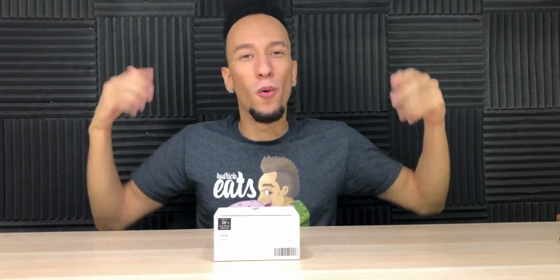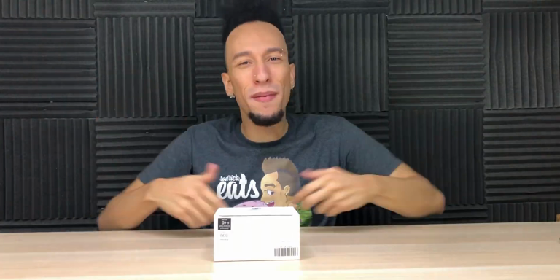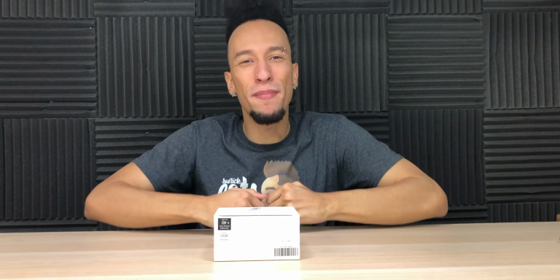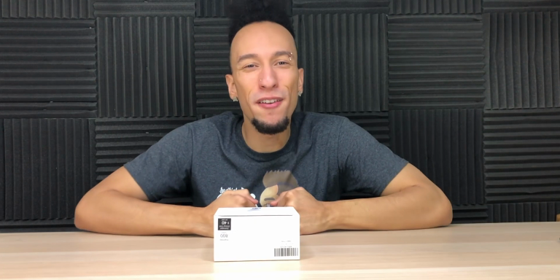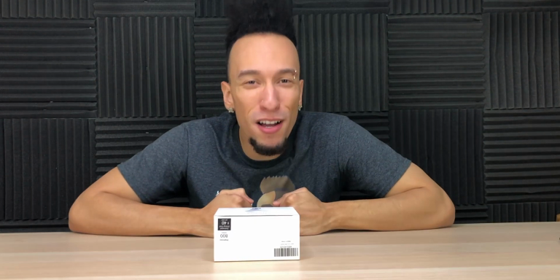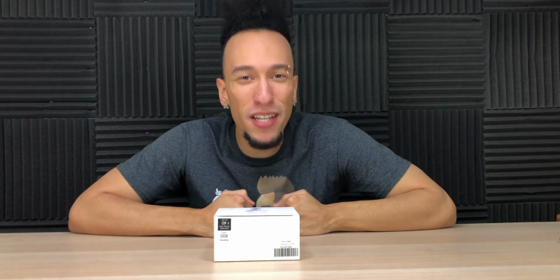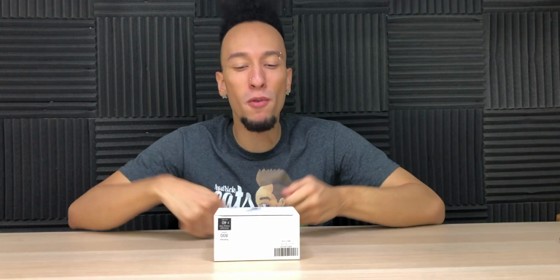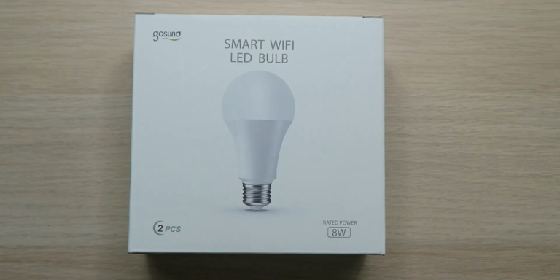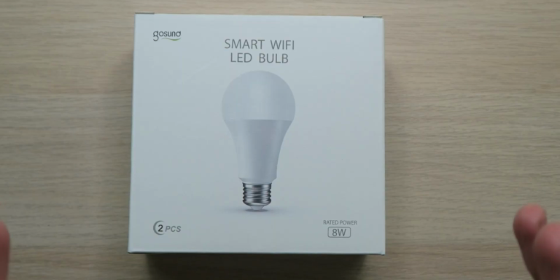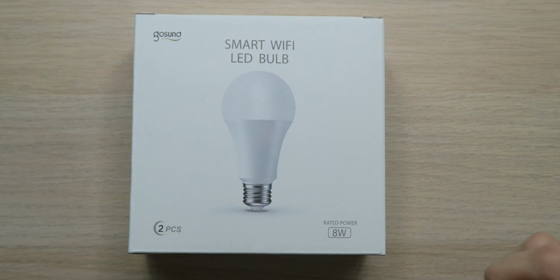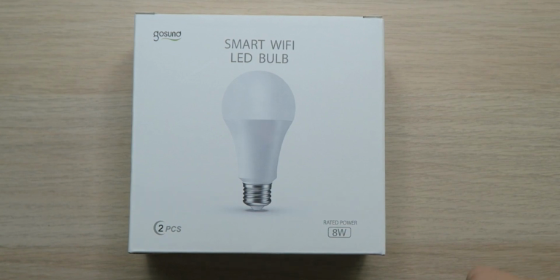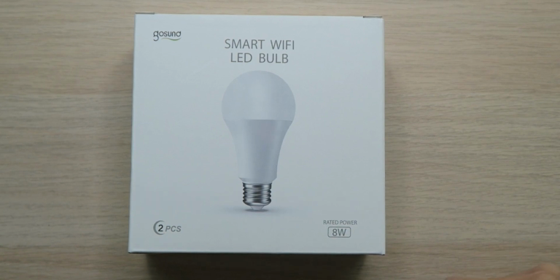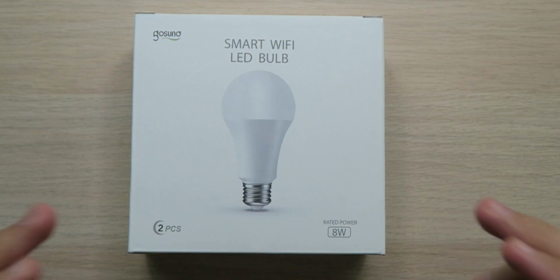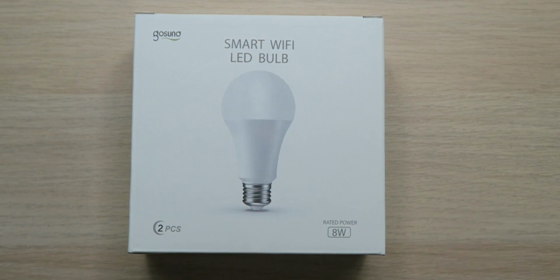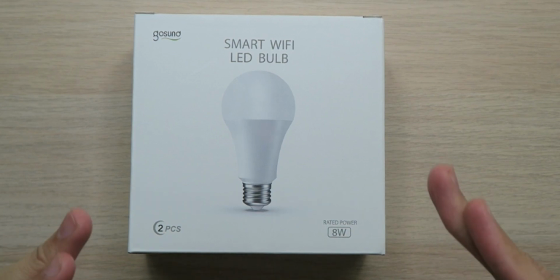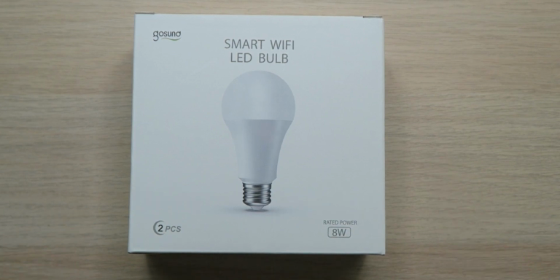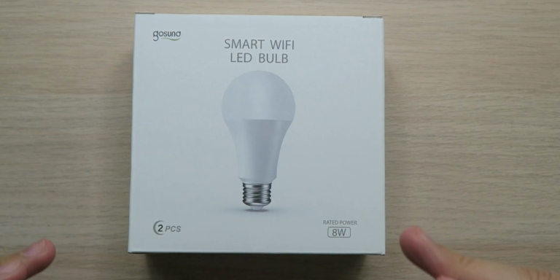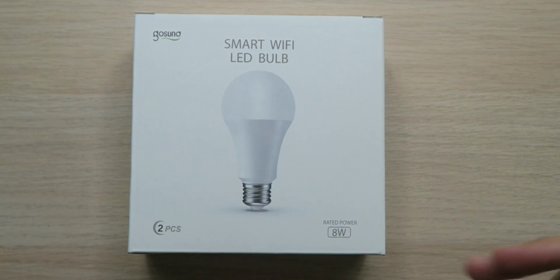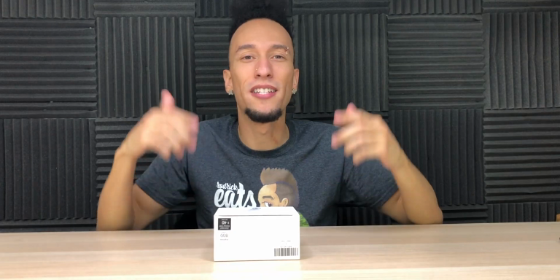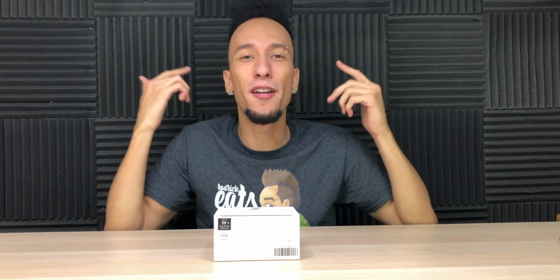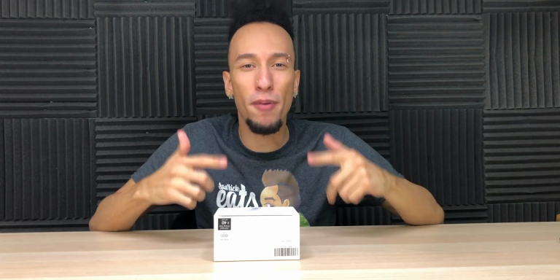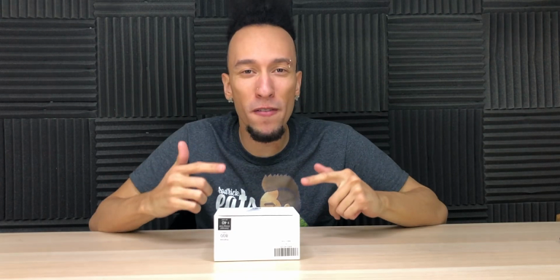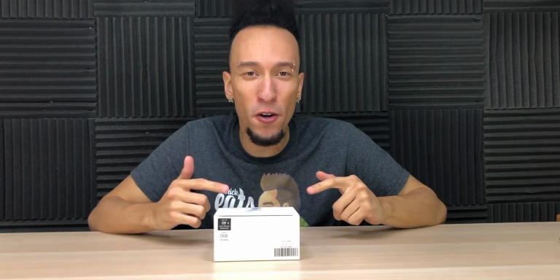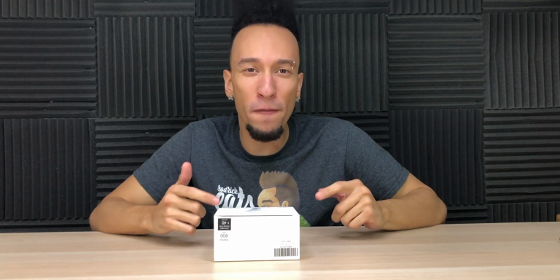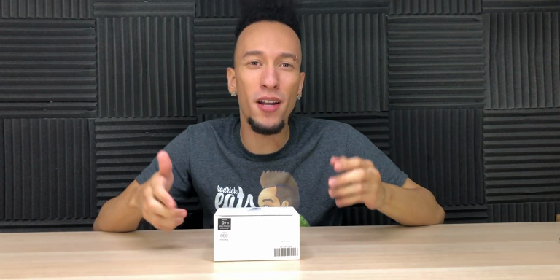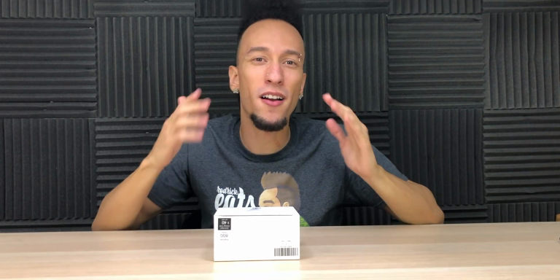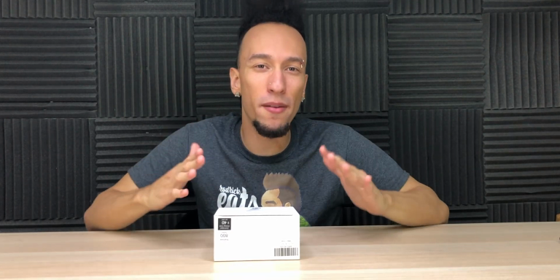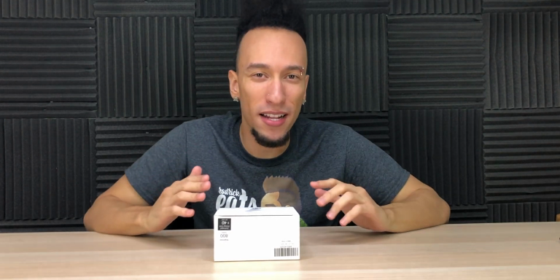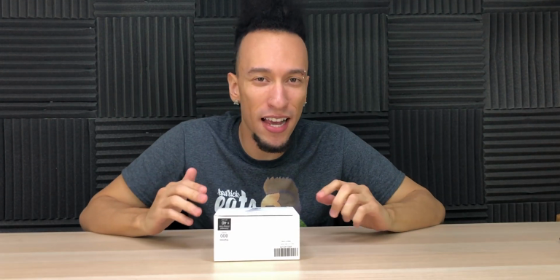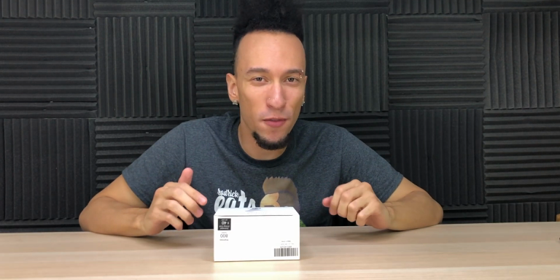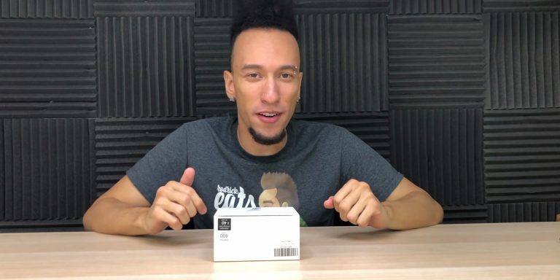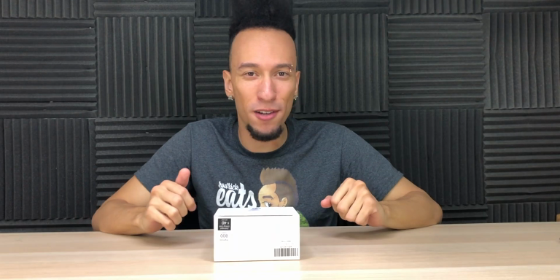What's up everybody, Roderick here with the GoSun Smart Wi-Fi LED light bulbs. These are going to be perfect for you if you want to start automating the lights around your house.